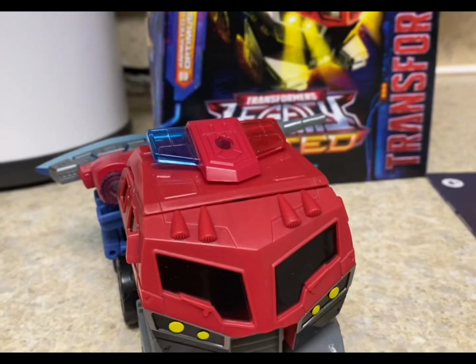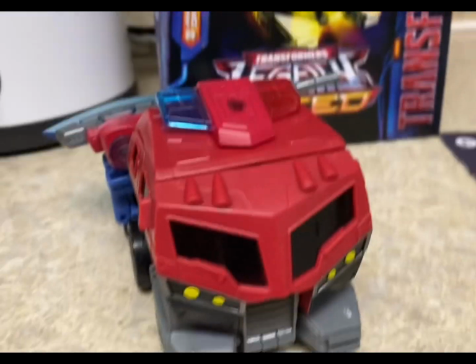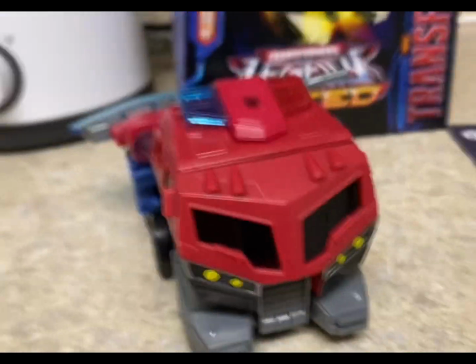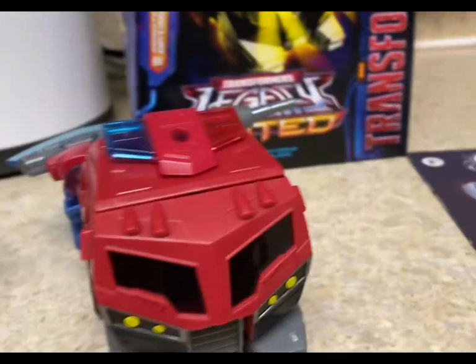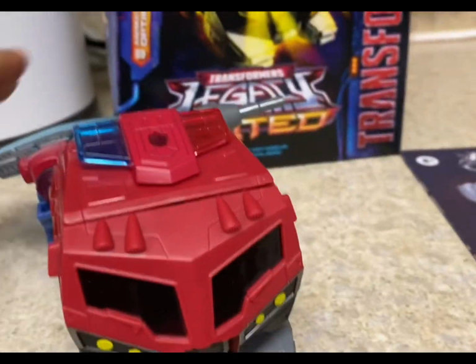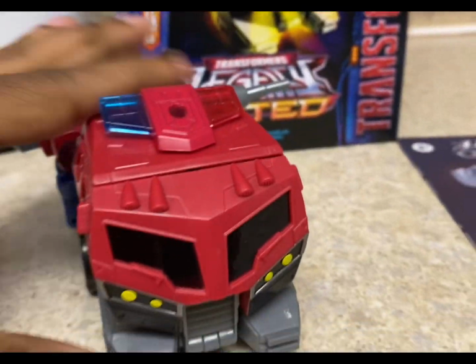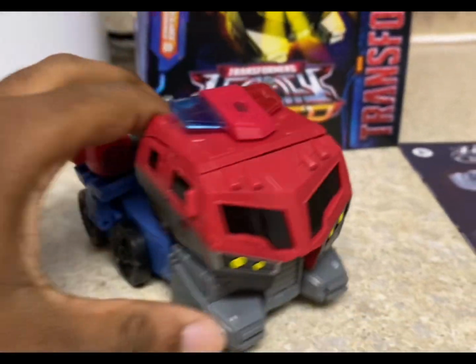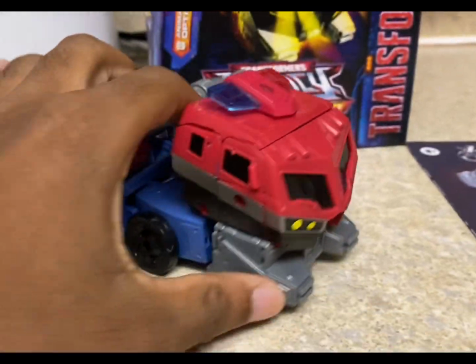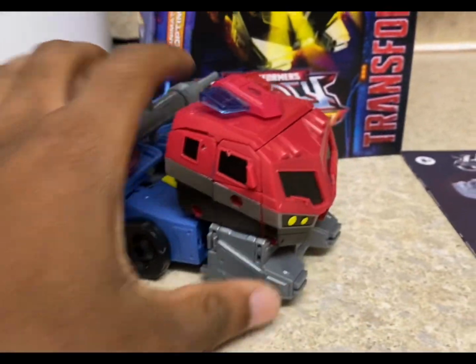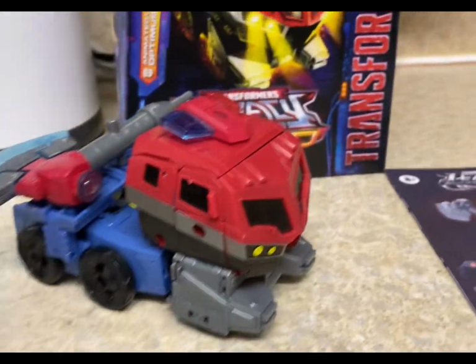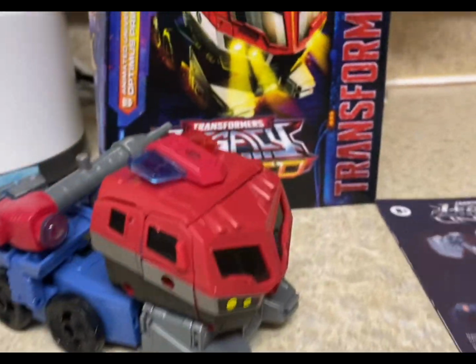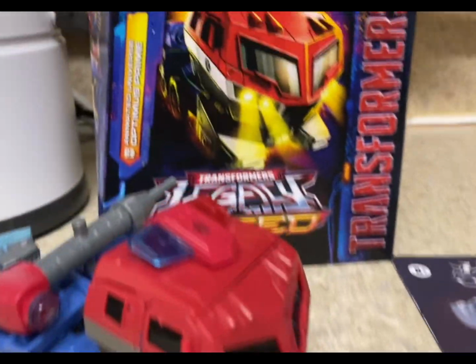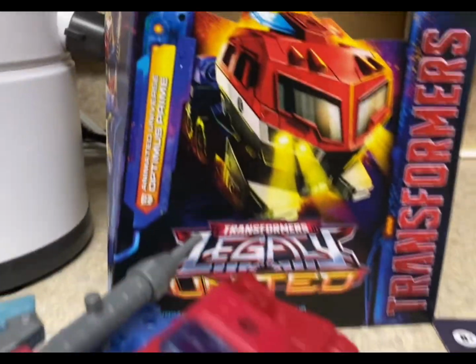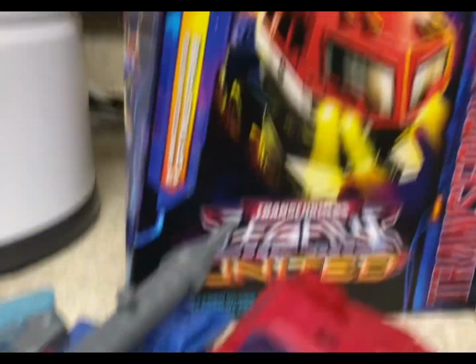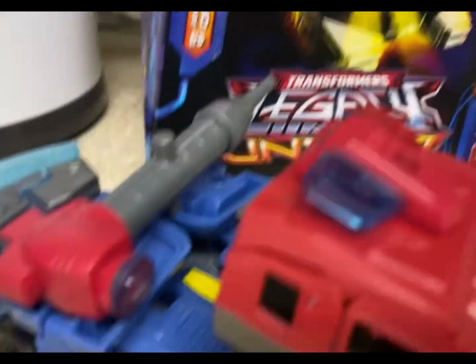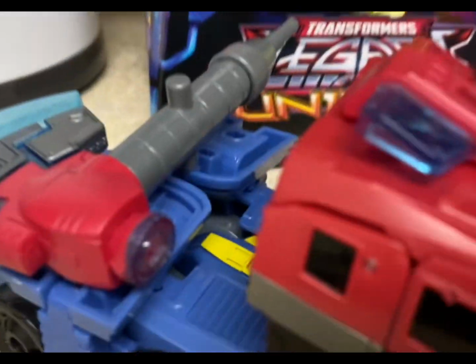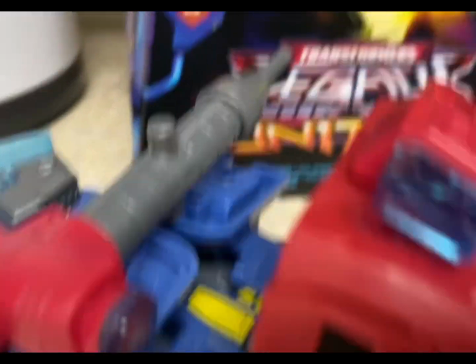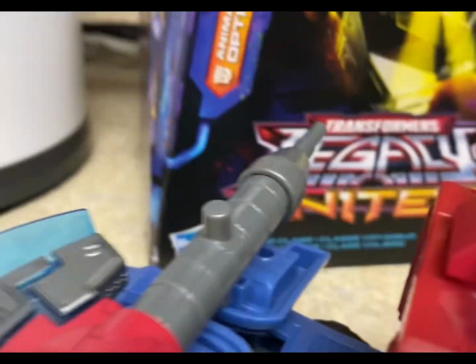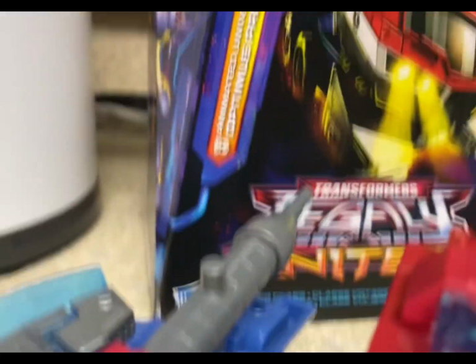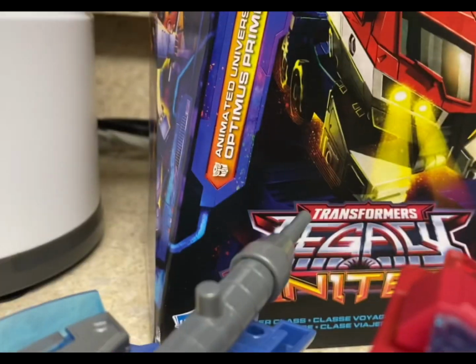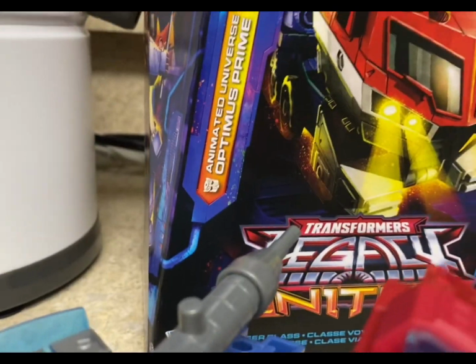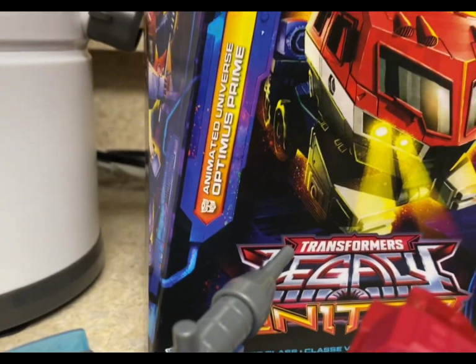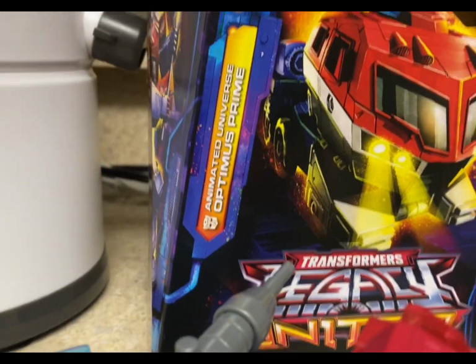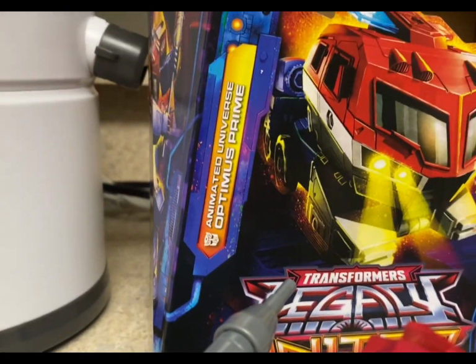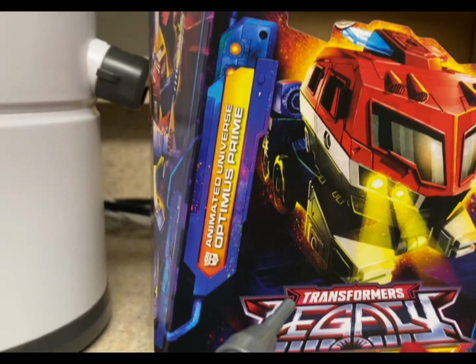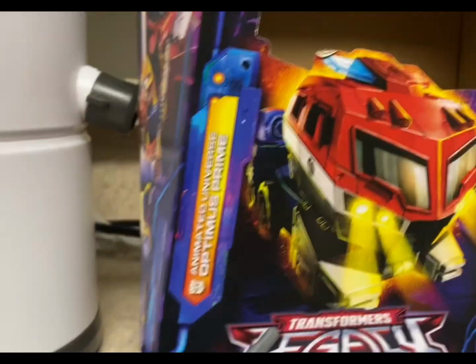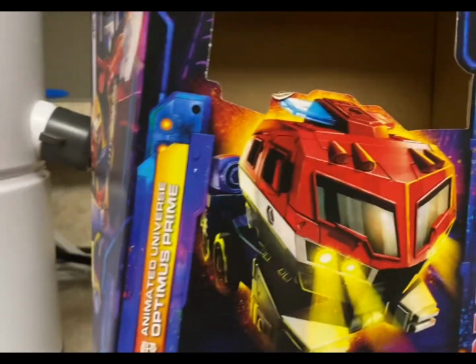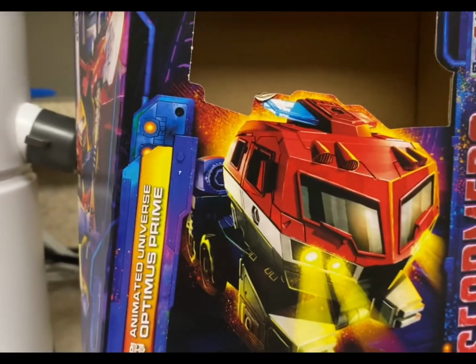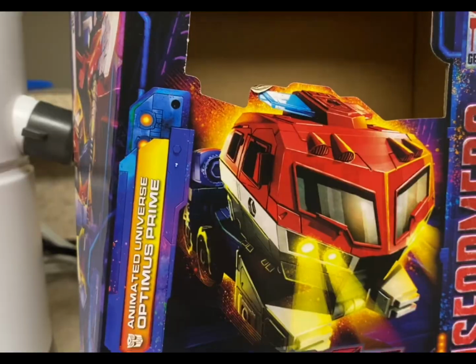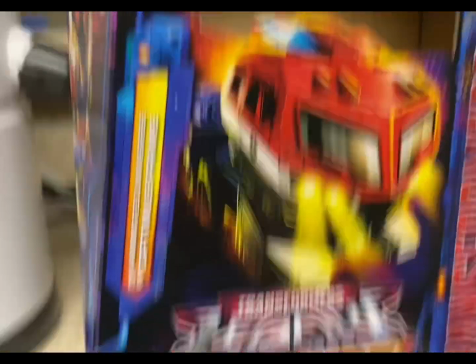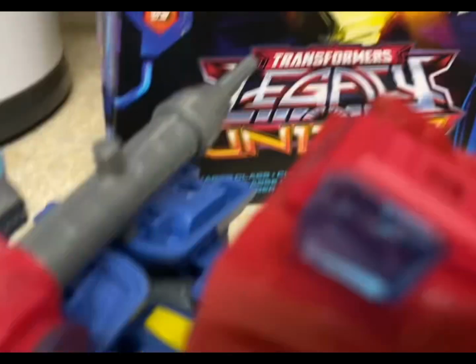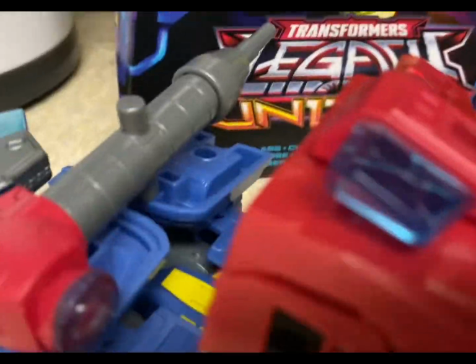Hey guys, today we'll be taking a look at the Transformers Legacy Animated Universe Optimus Prime.